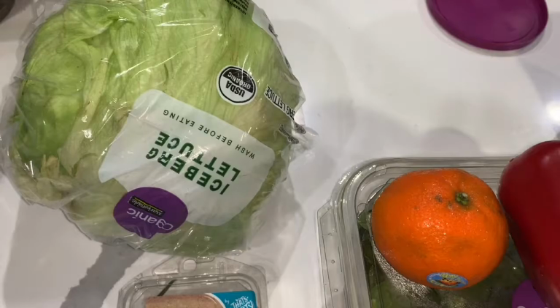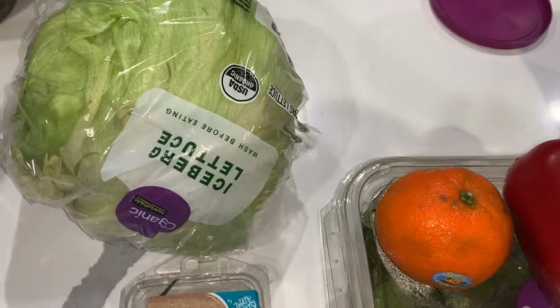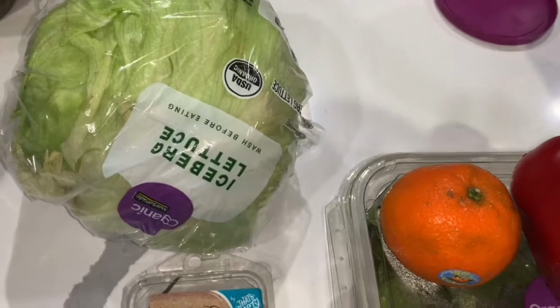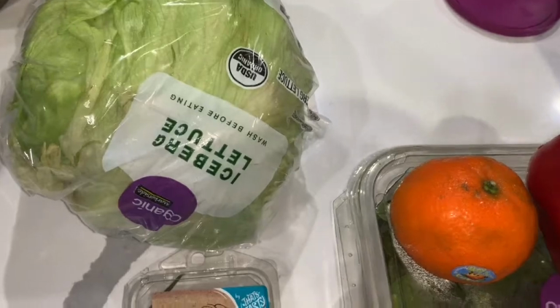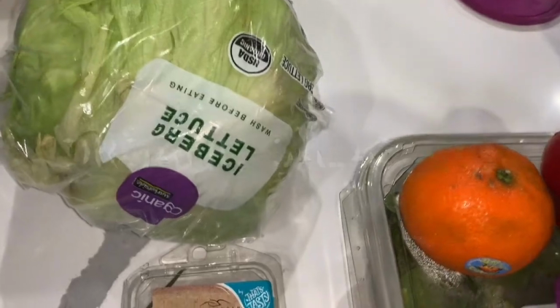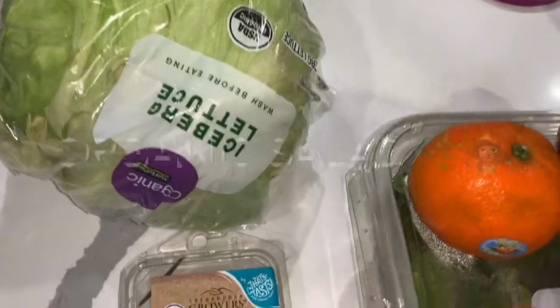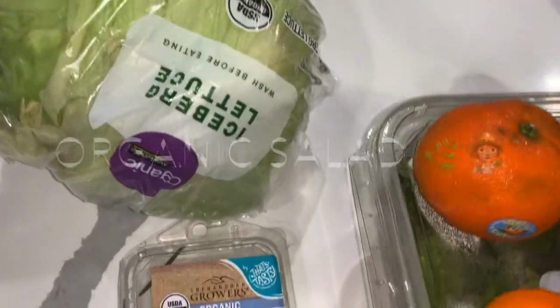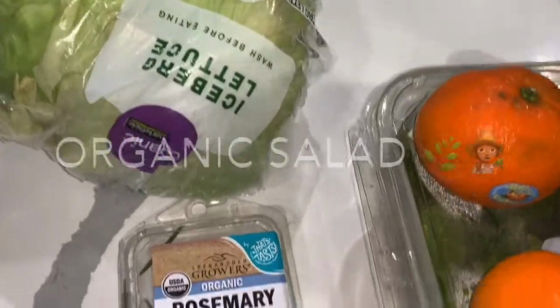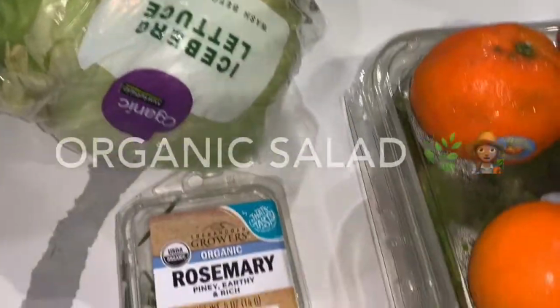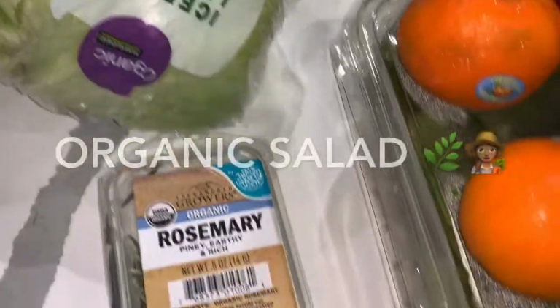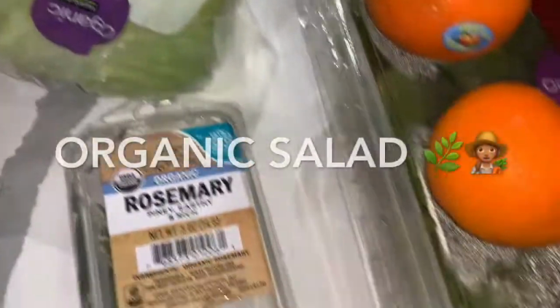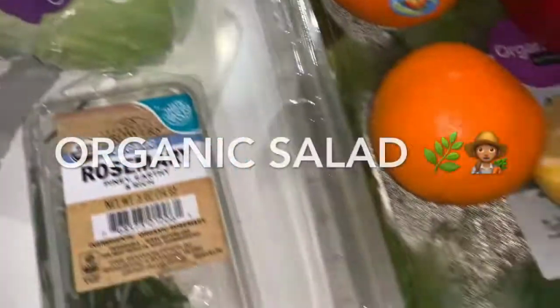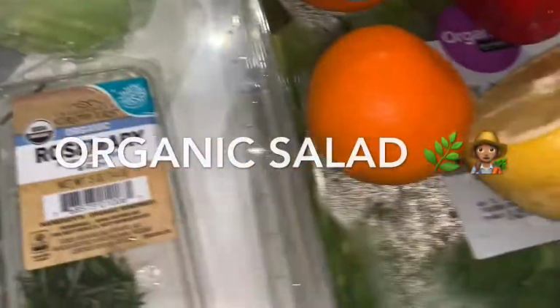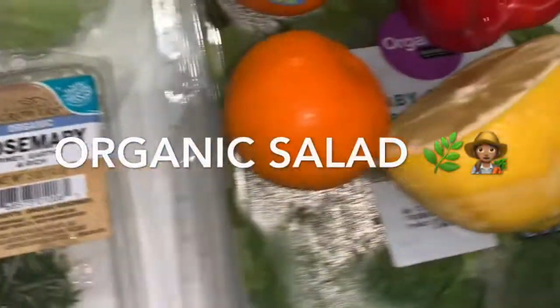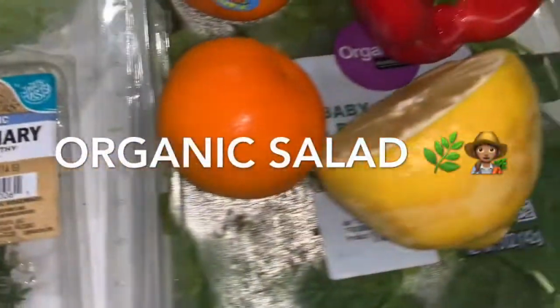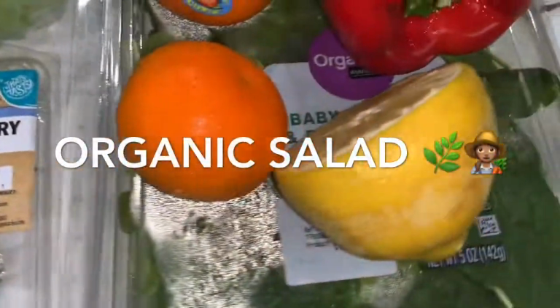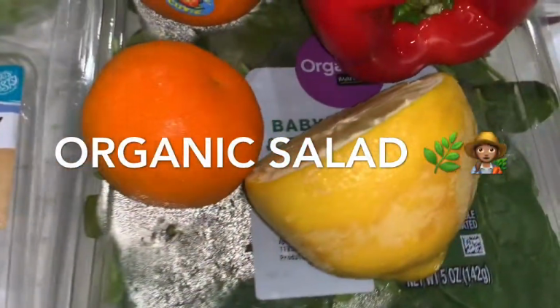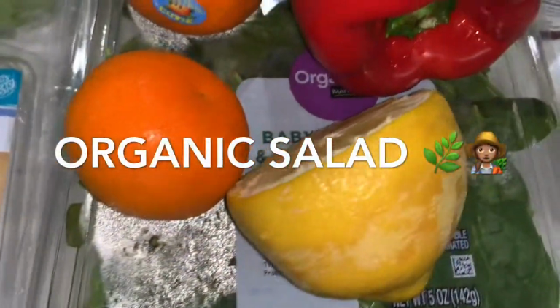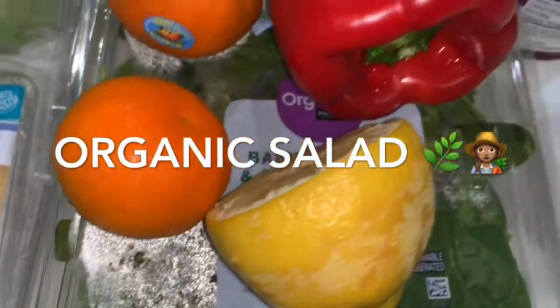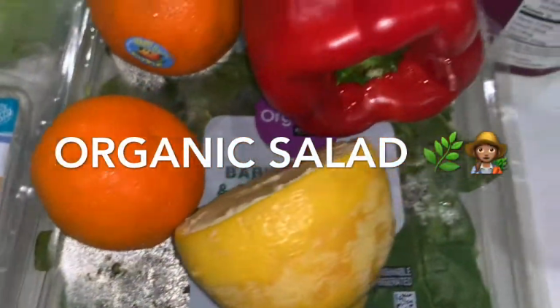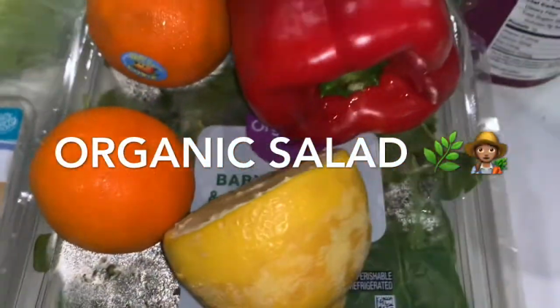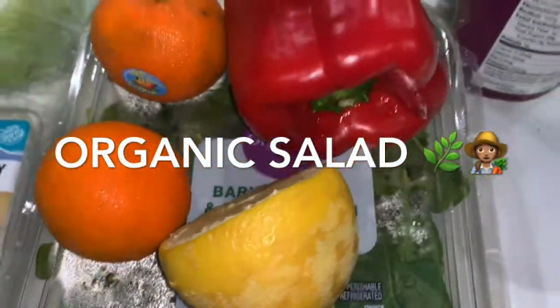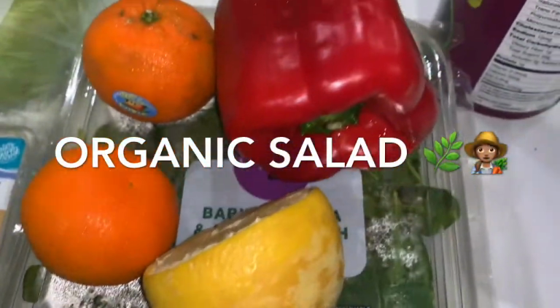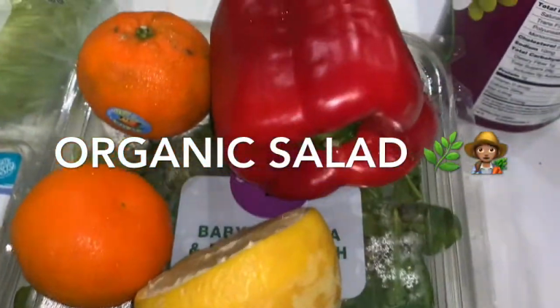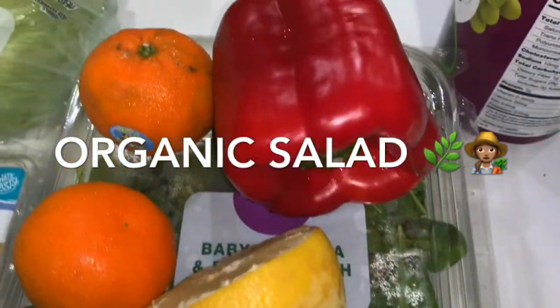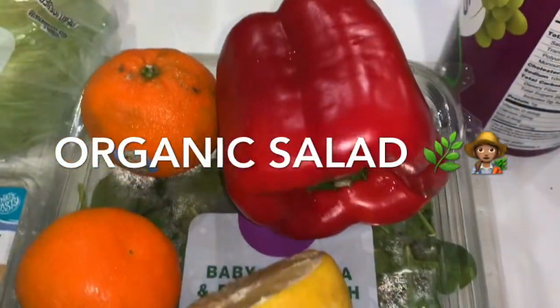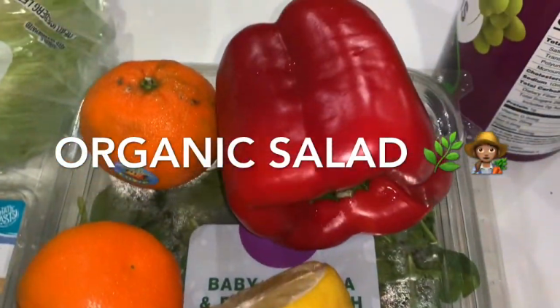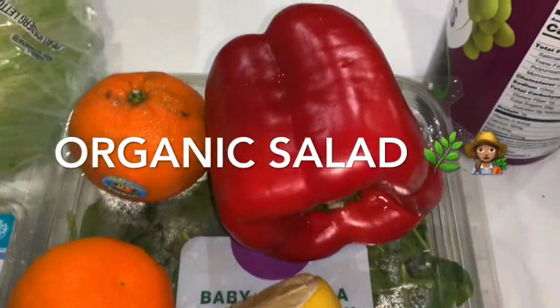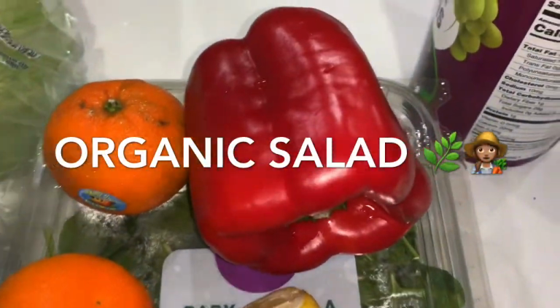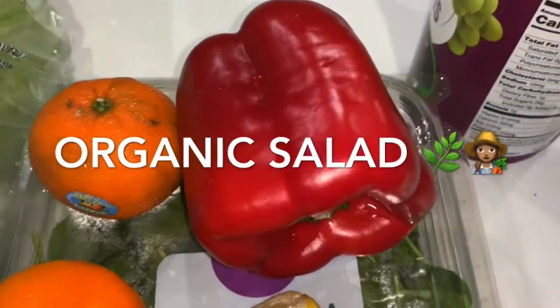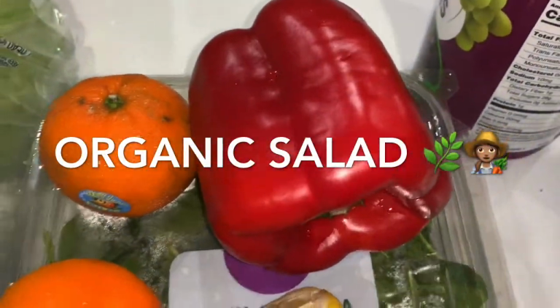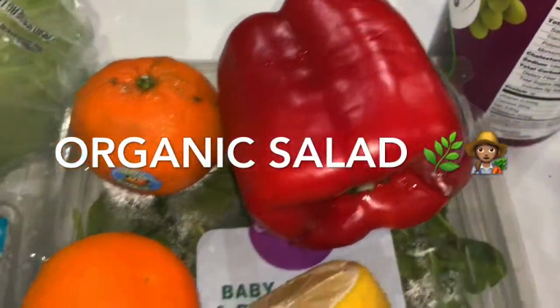Hey guys, in this video I'm going to show you how I make a delicious salad.